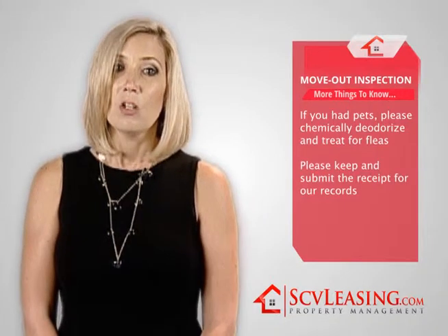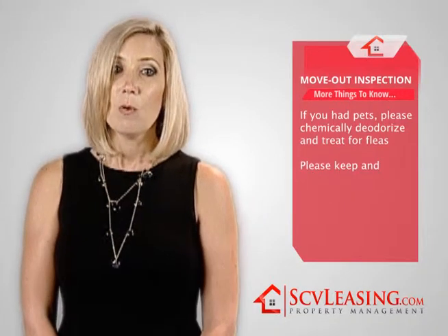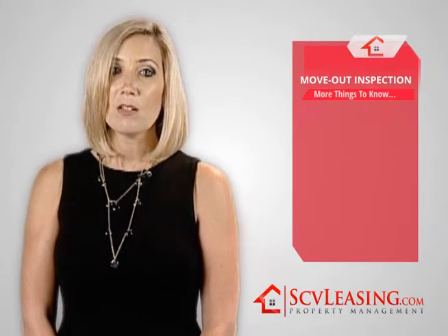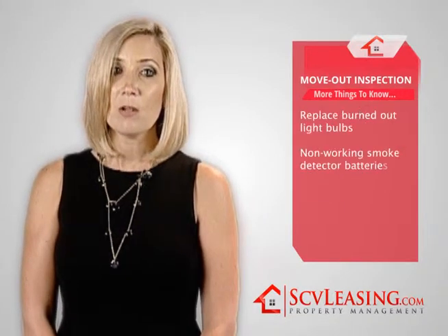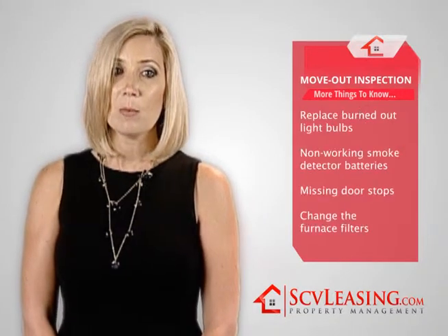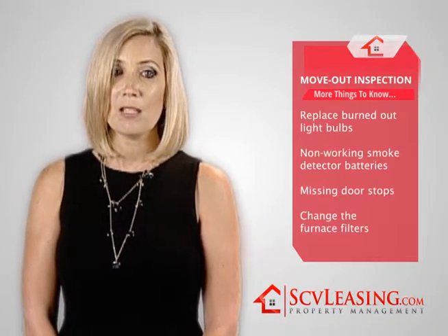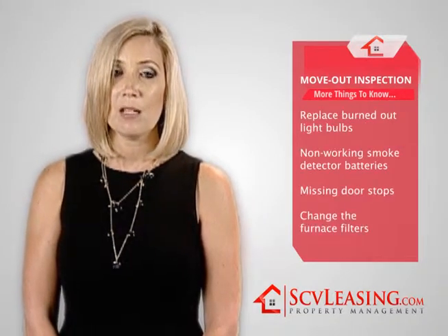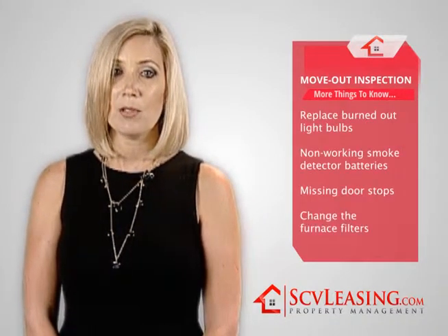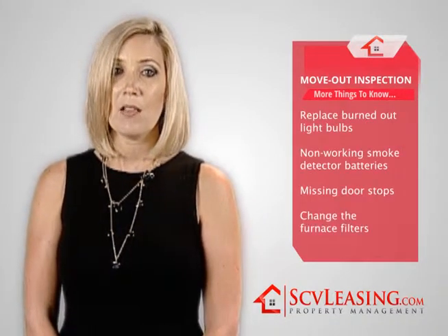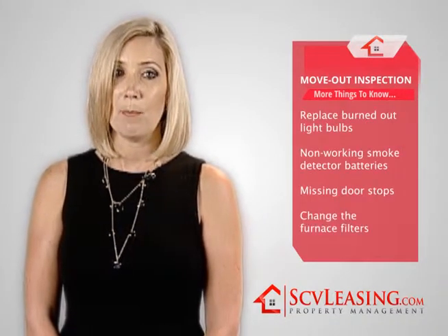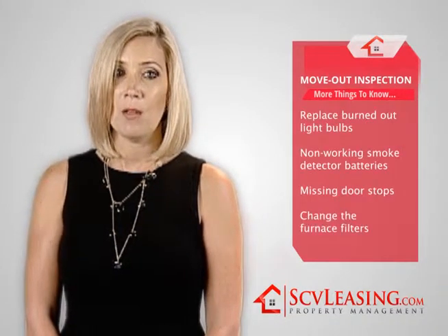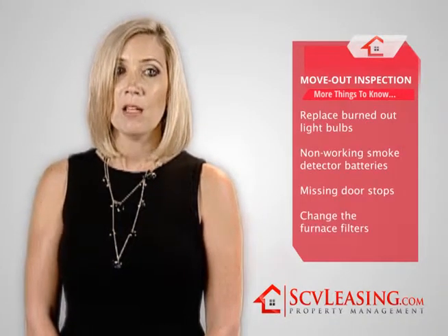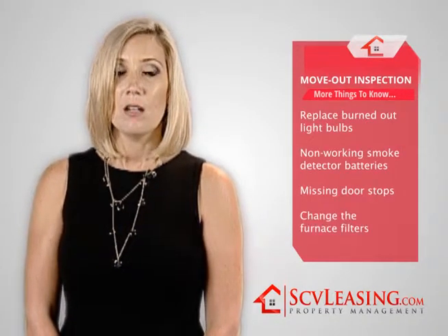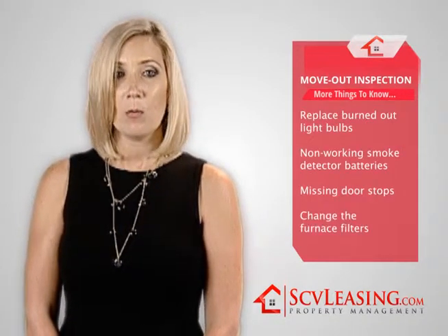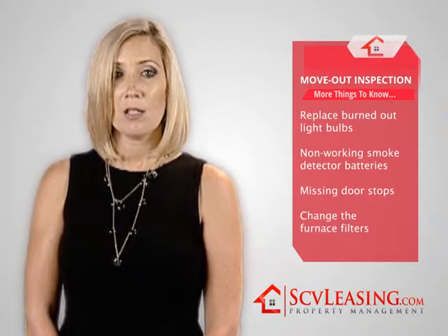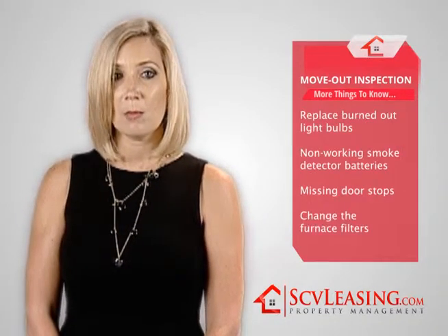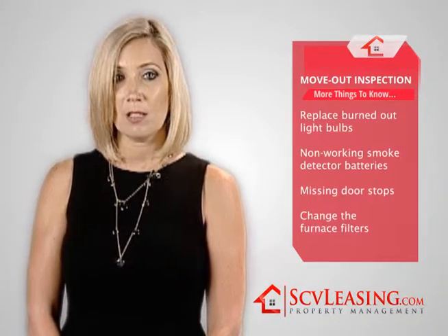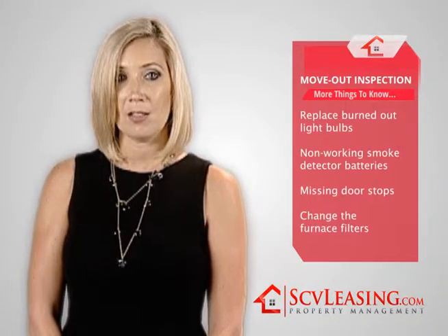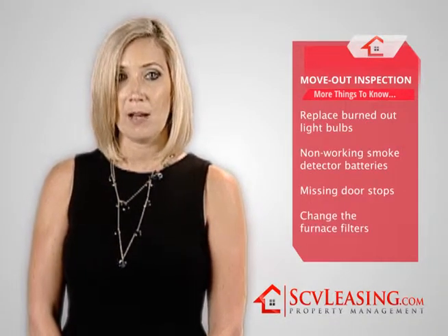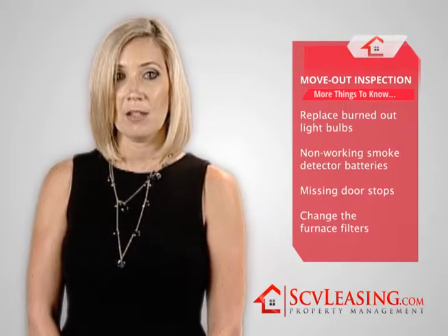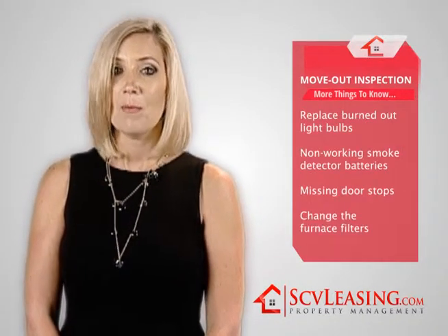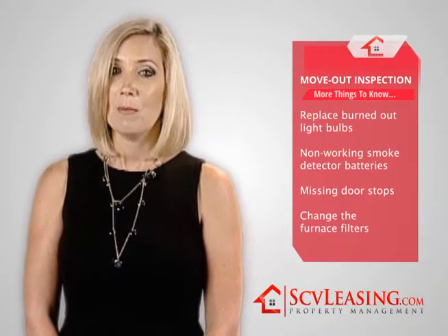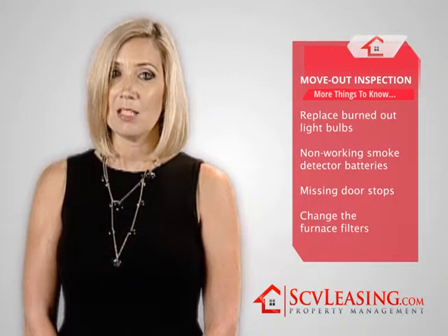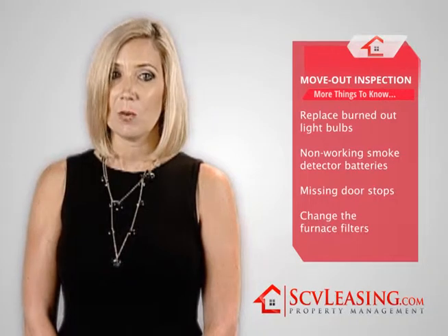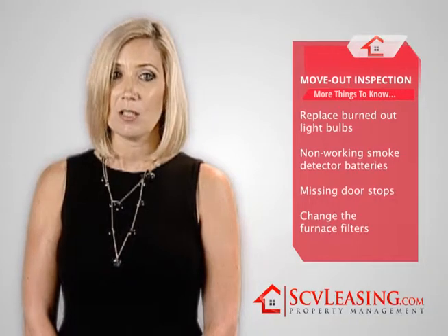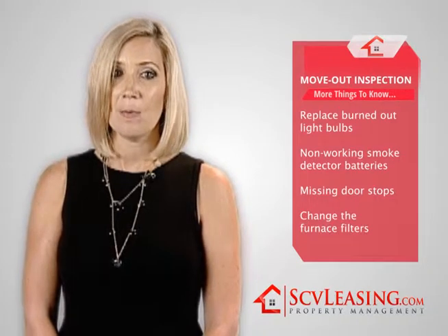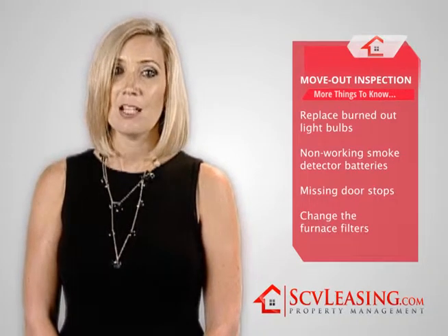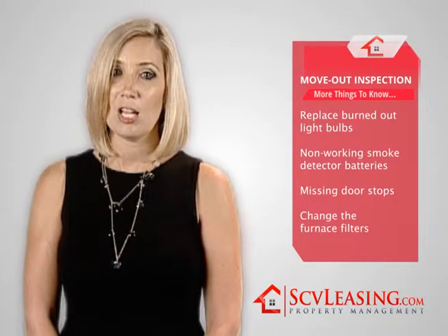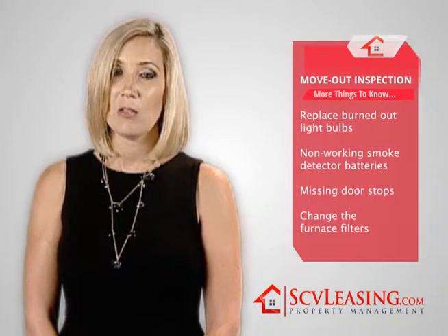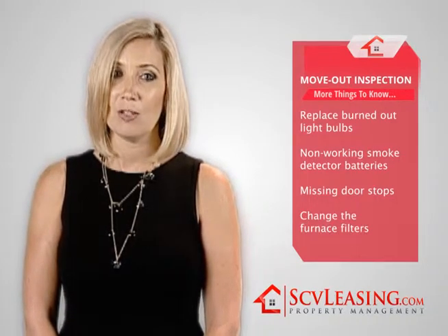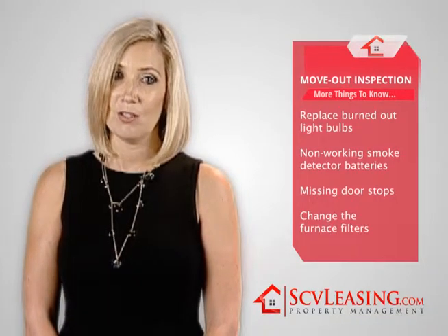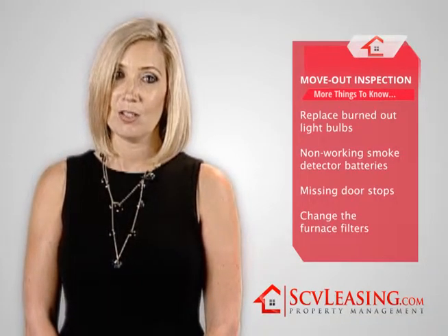You will also want to replace any burned-out light bulbs, non-working smoke detector batteries, missing door stops, and change the furnace filters.